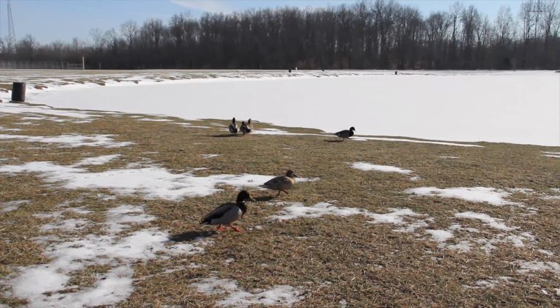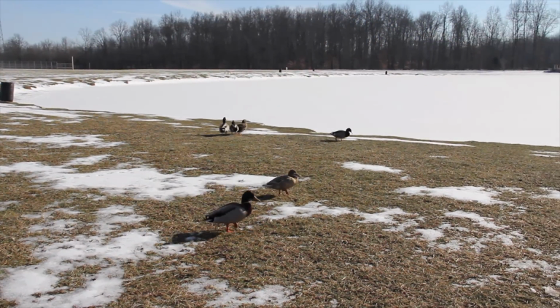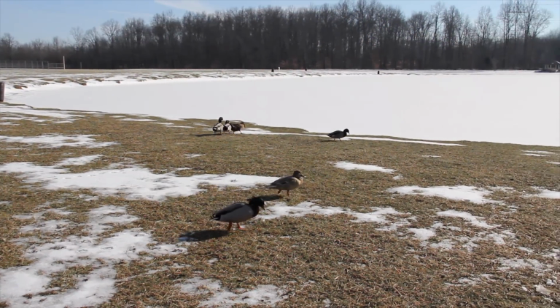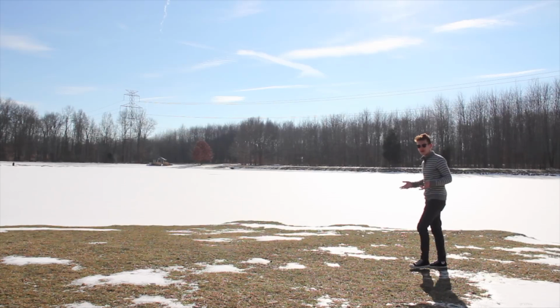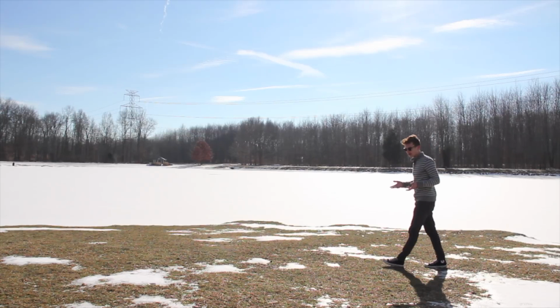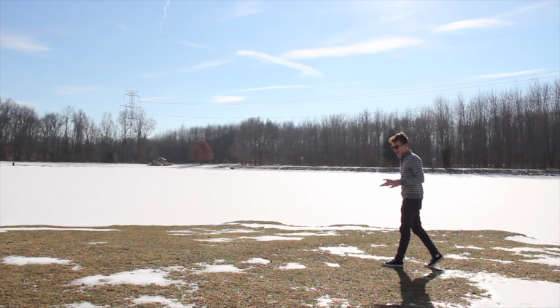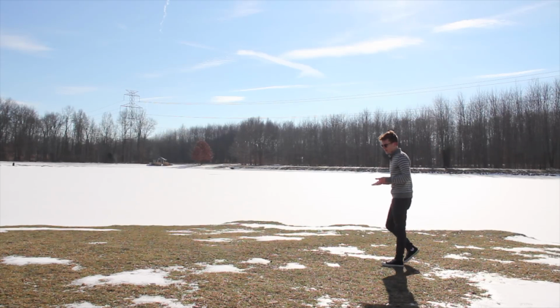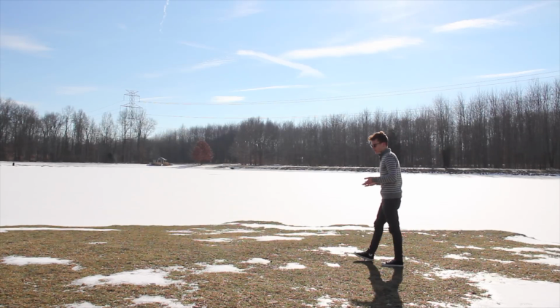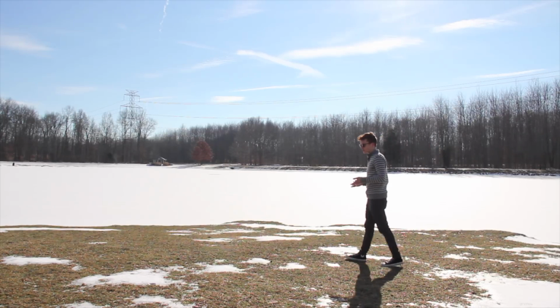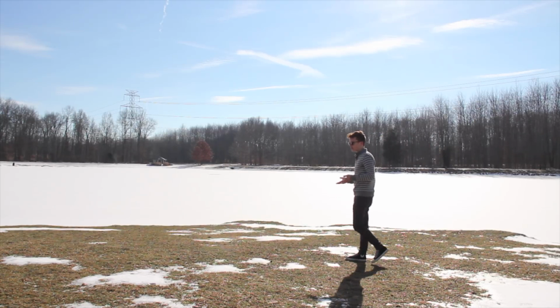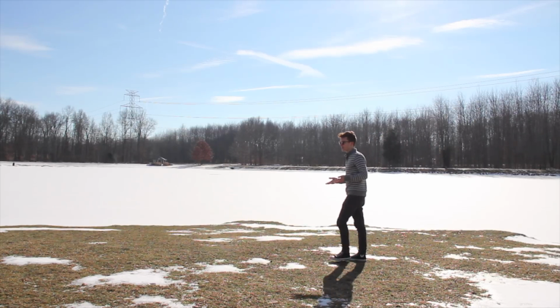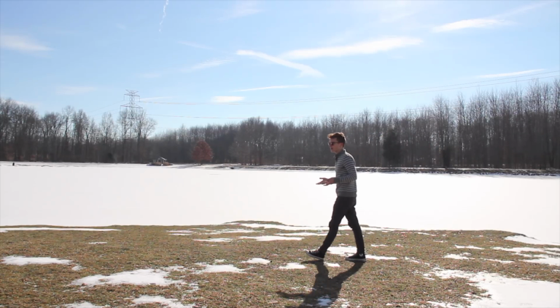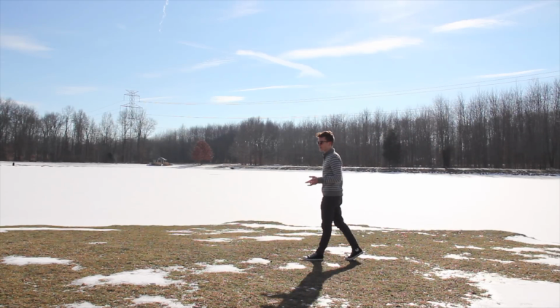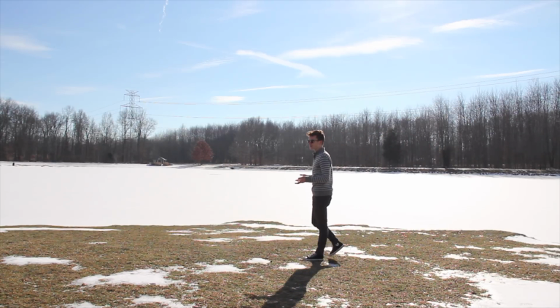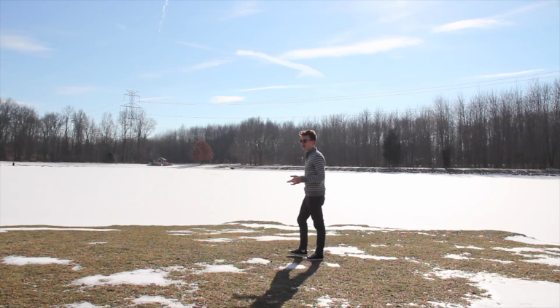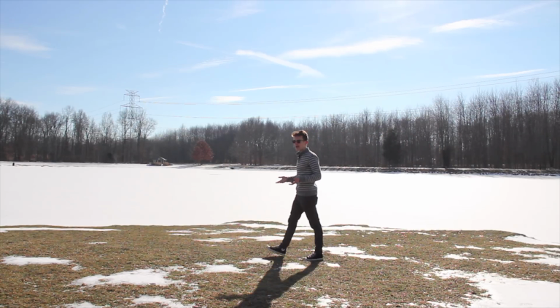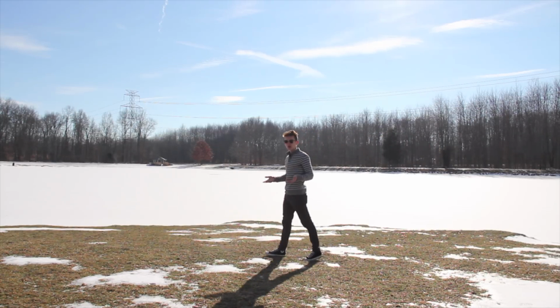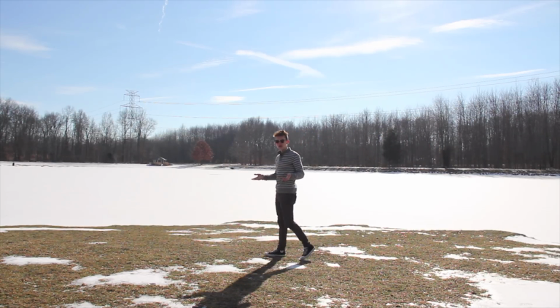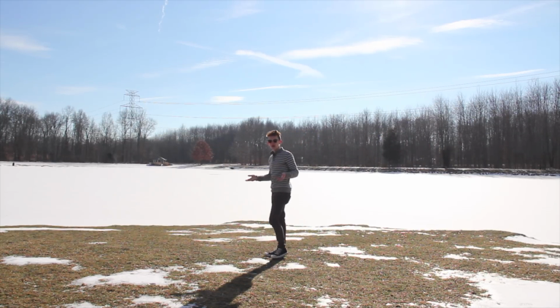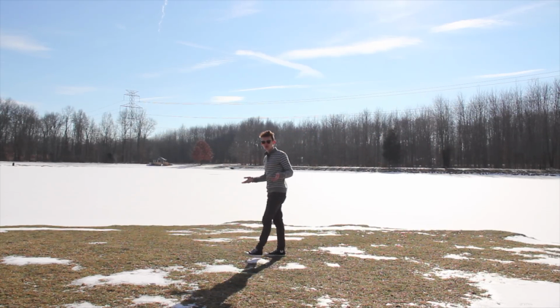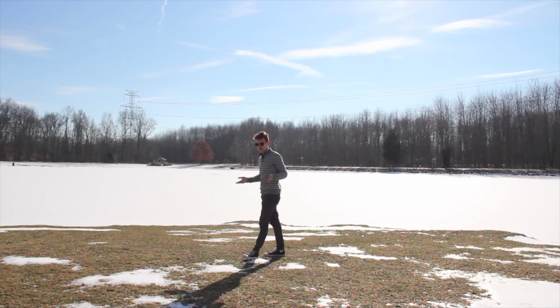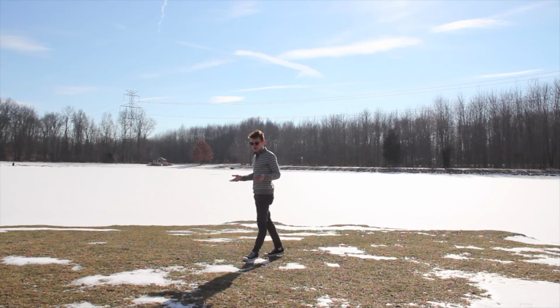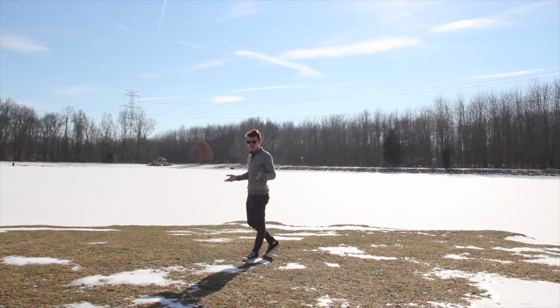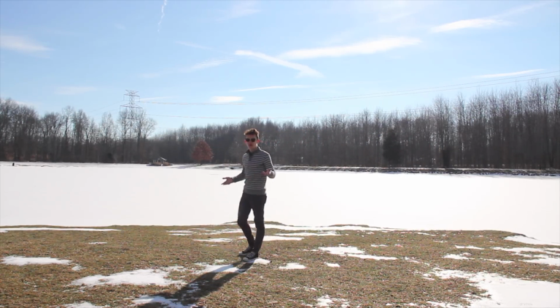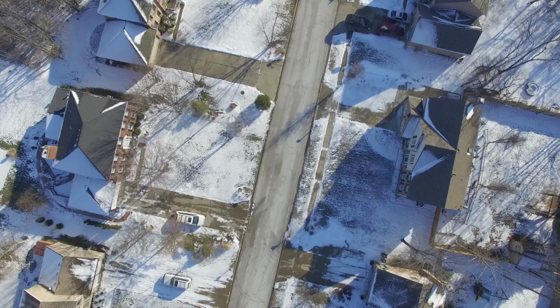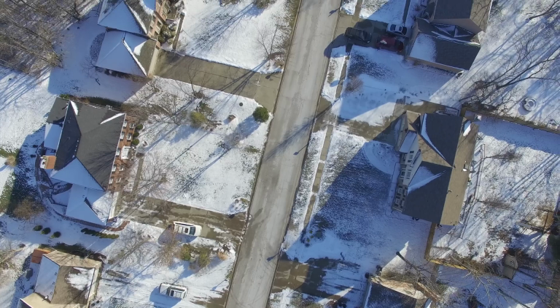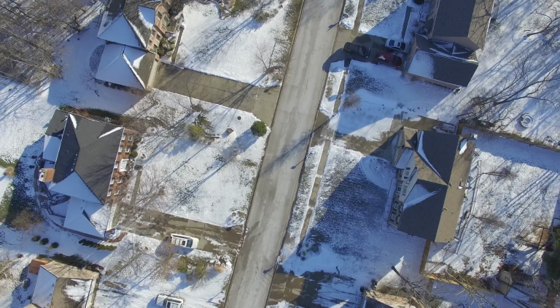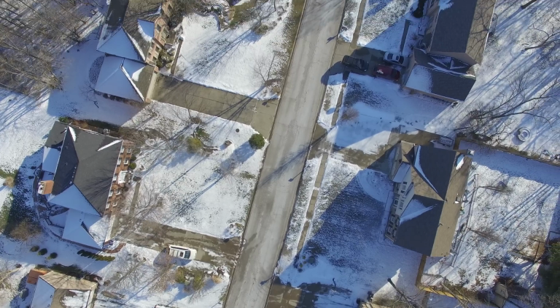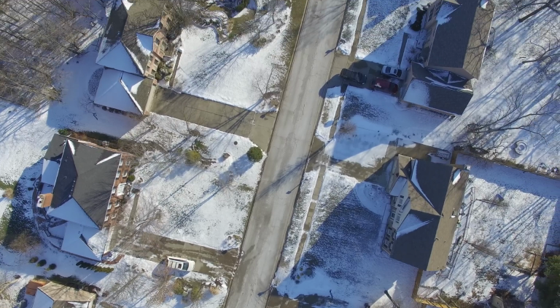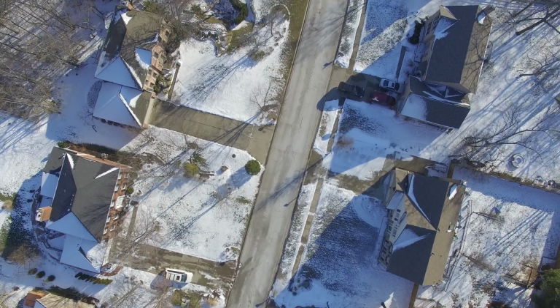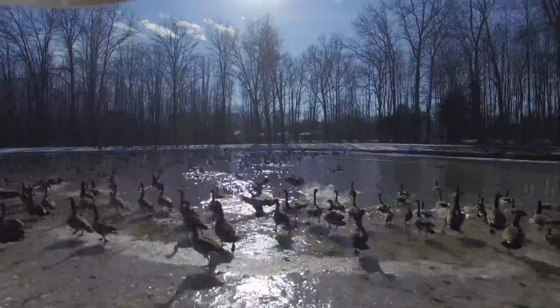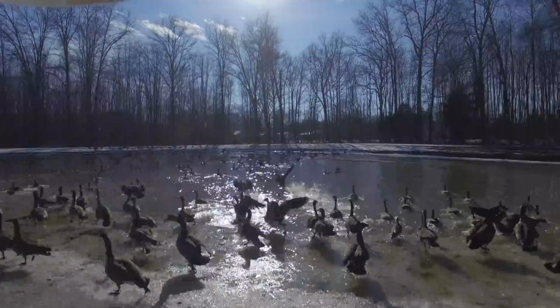DJI is trying to make a lineup that can put drones in anybody's hands. I mean, who doesn't want a drone? You can view your neighborhood or become one with the birds.